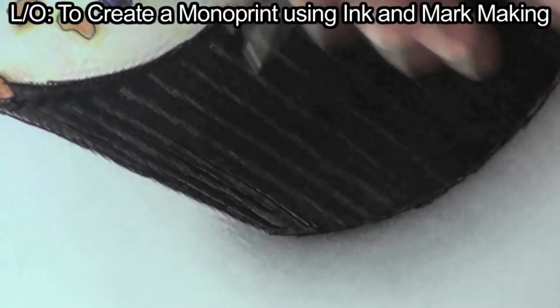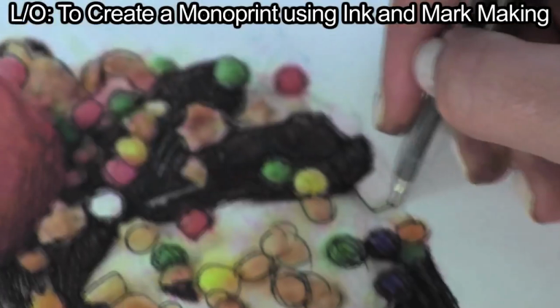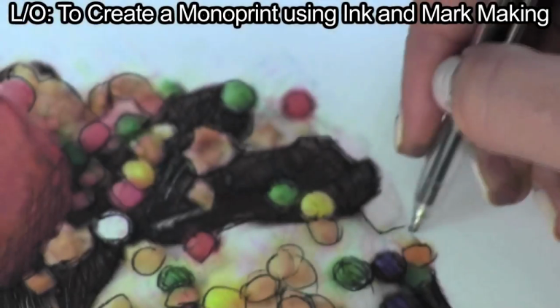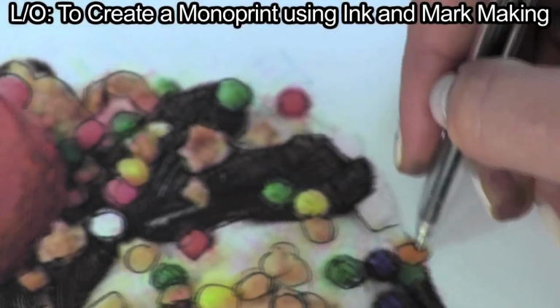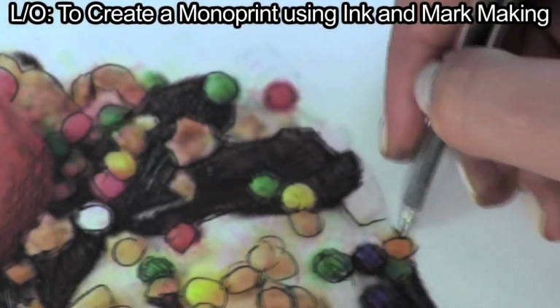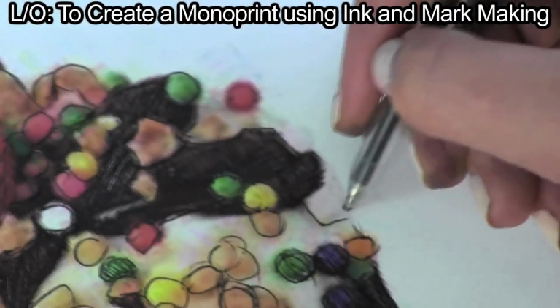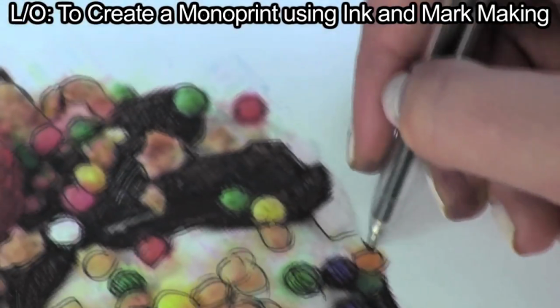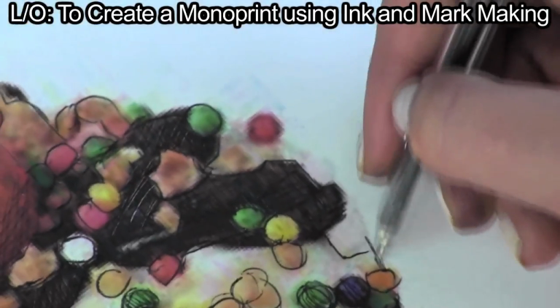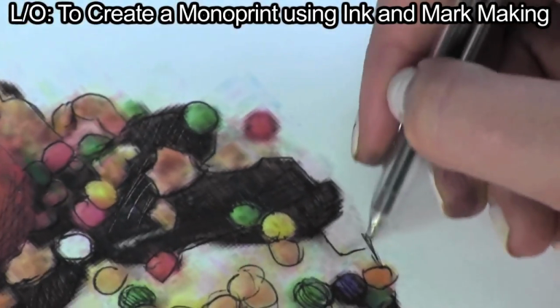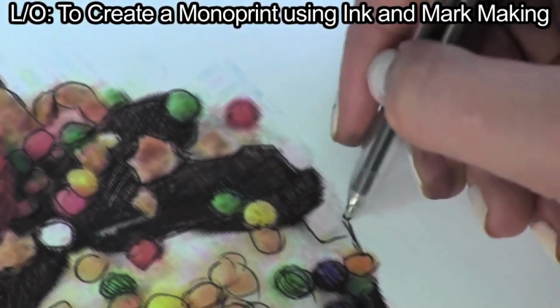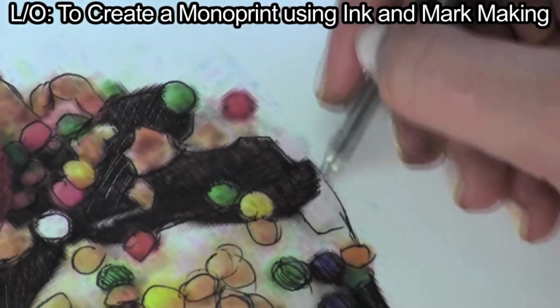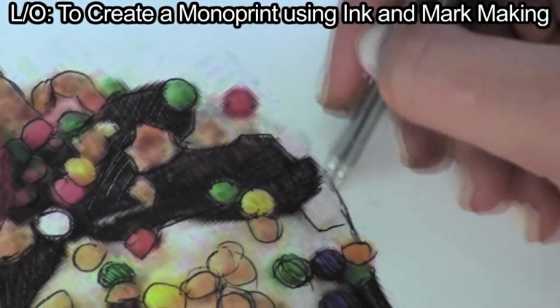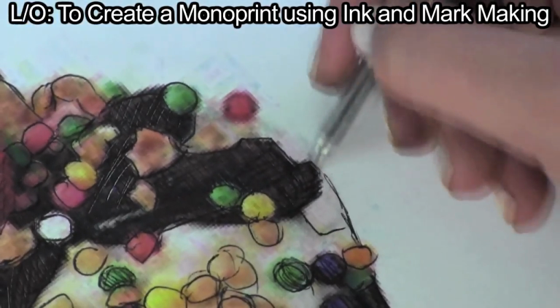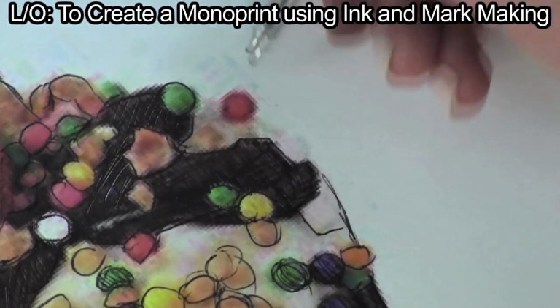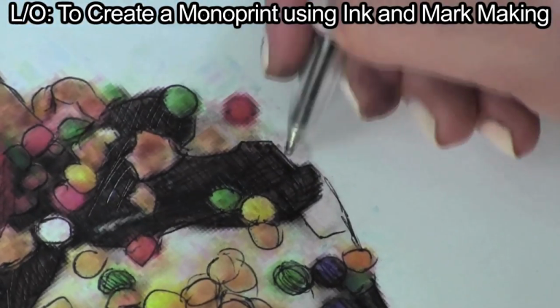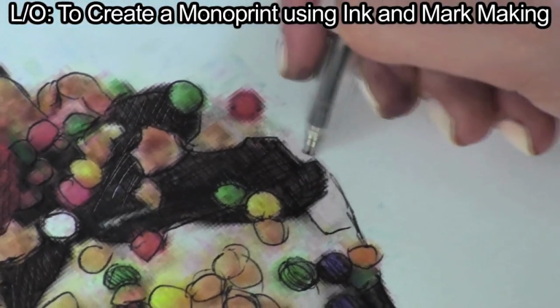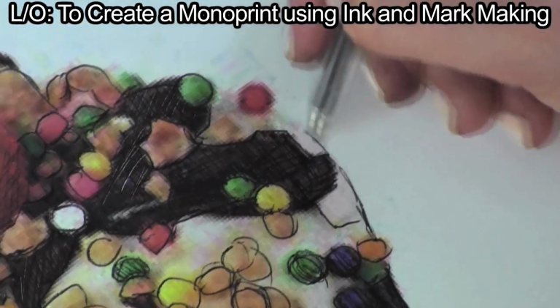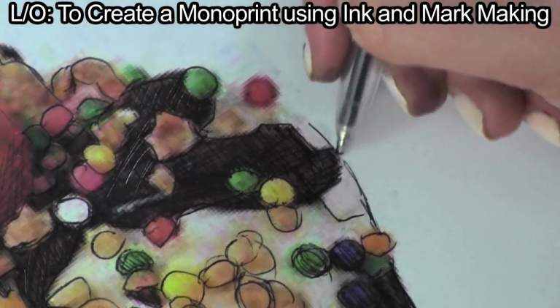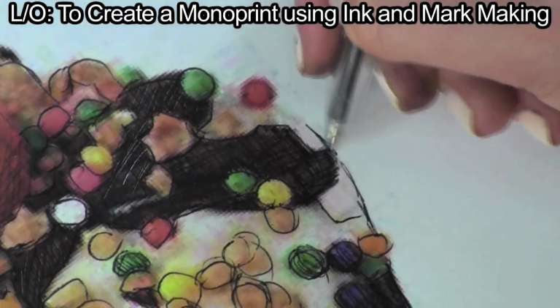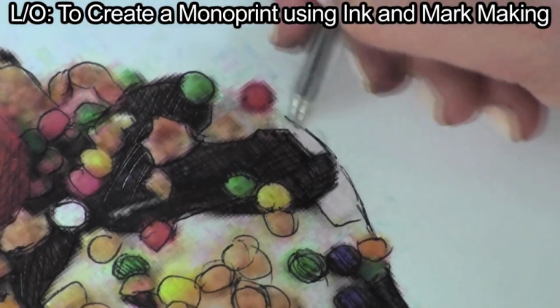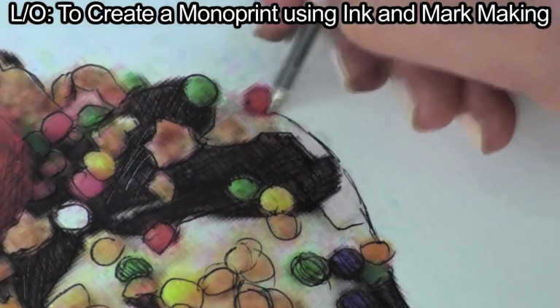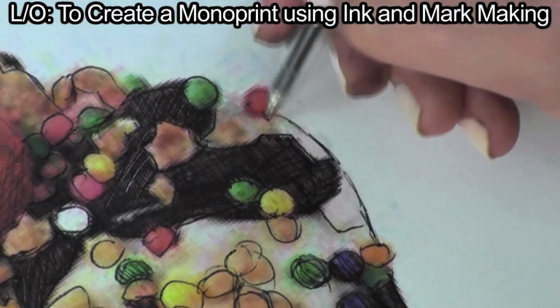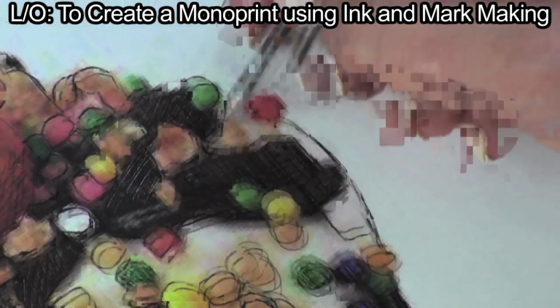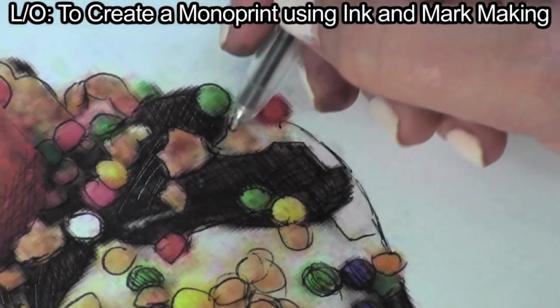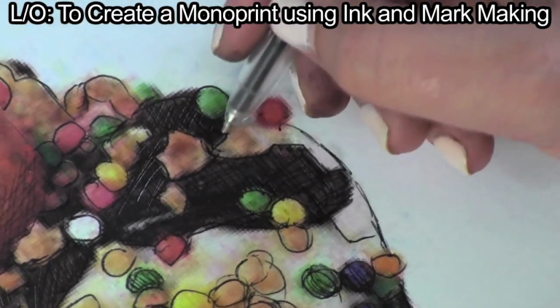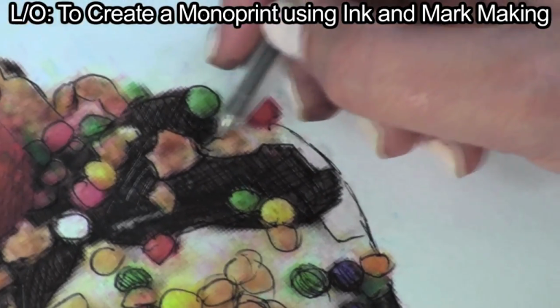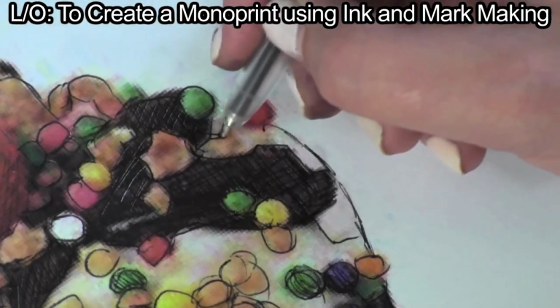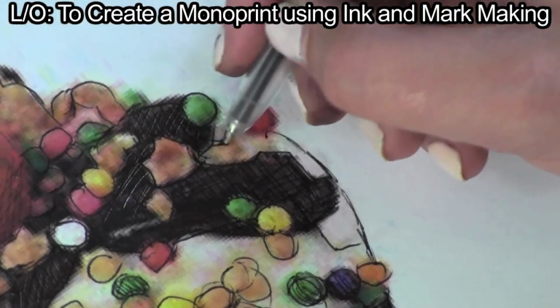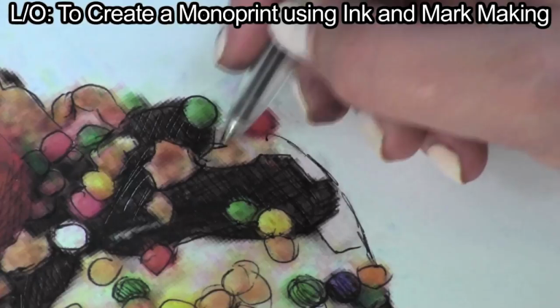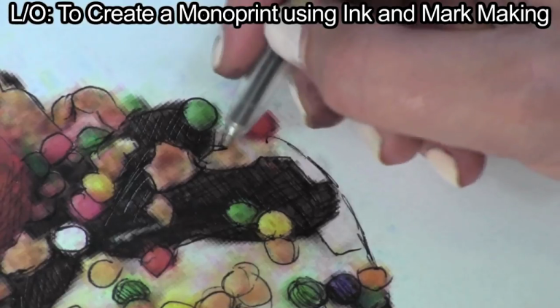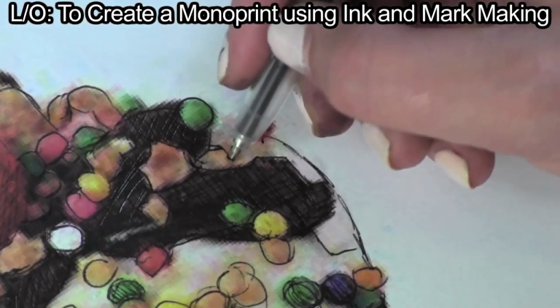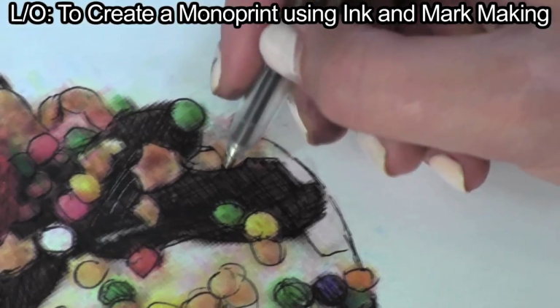Whilst you draw, attempt to apply little pressure on the paper with your hand and wrist, as ink sticks to the paper easily.